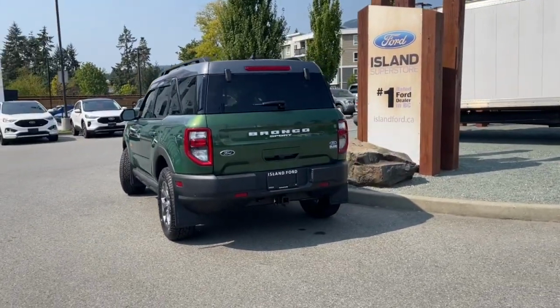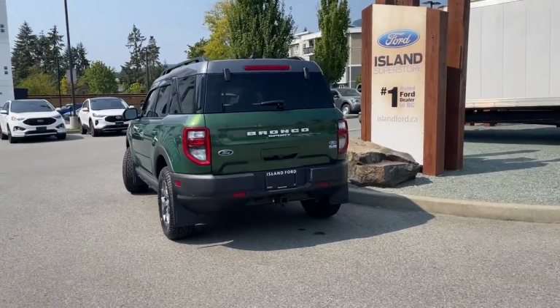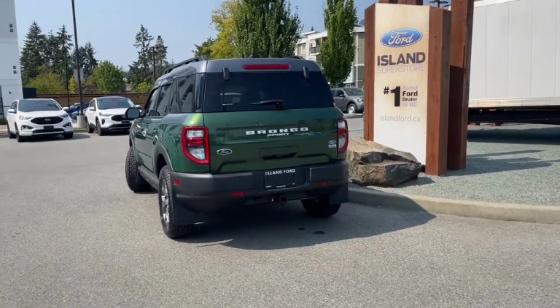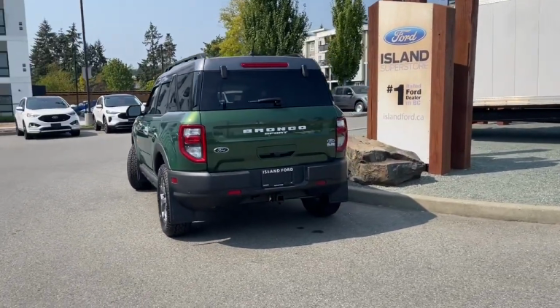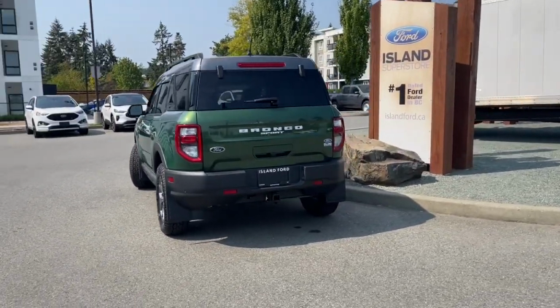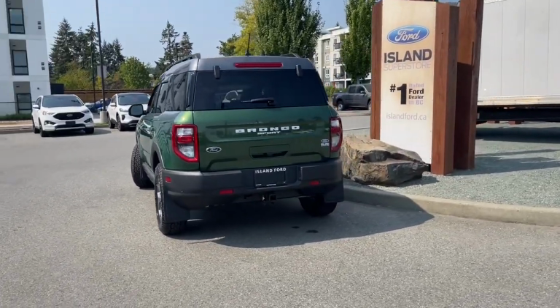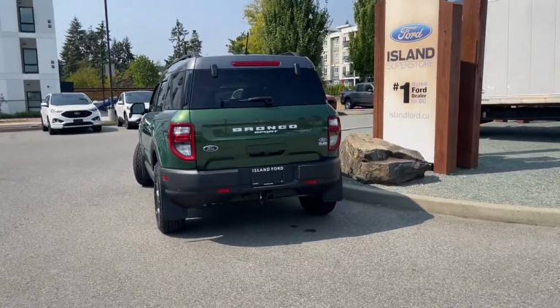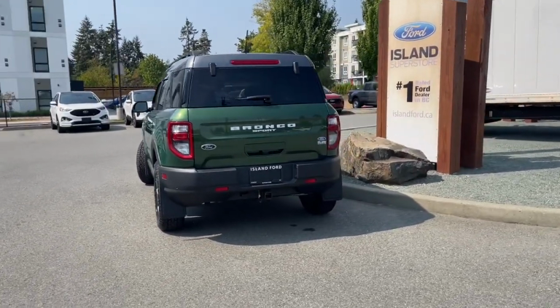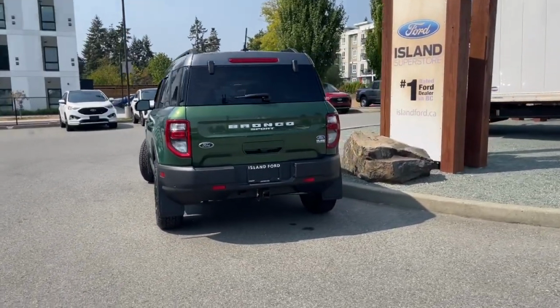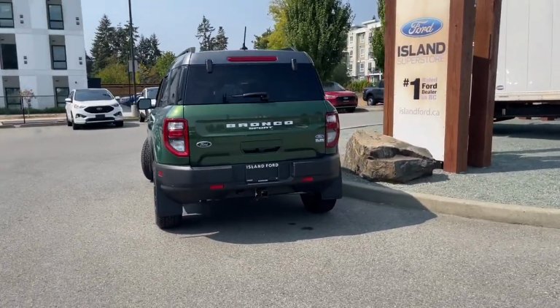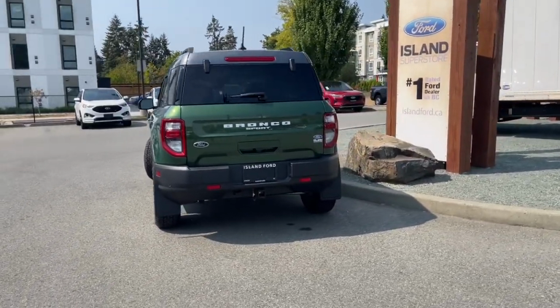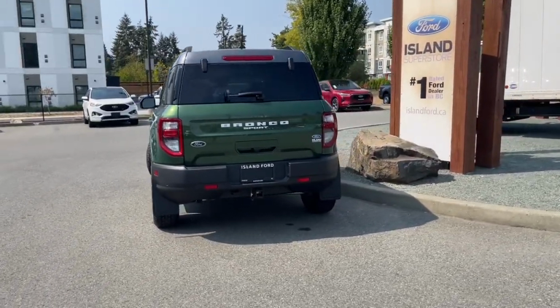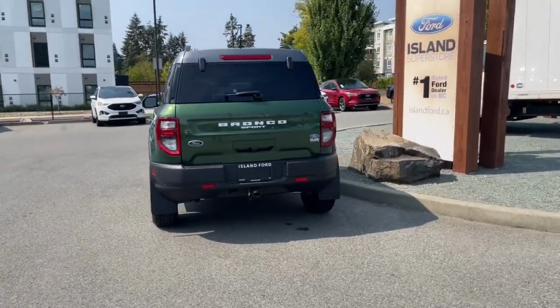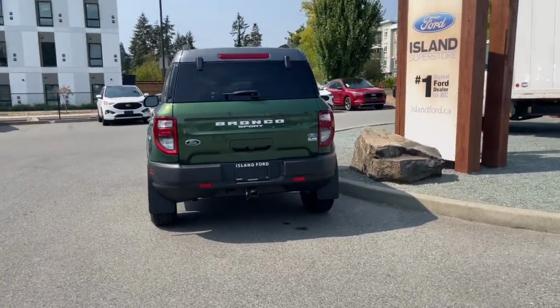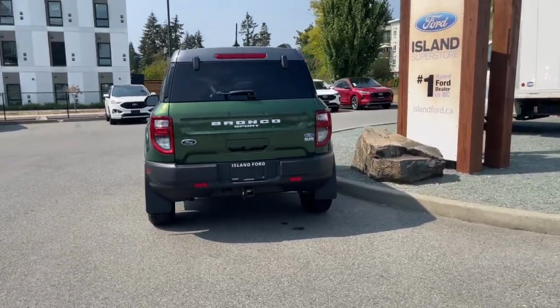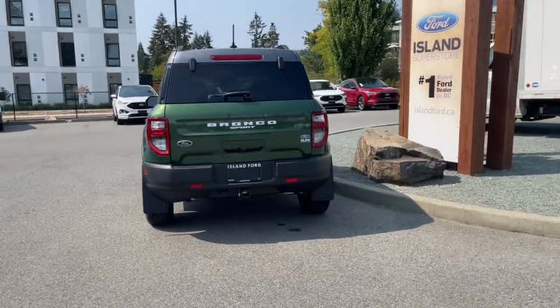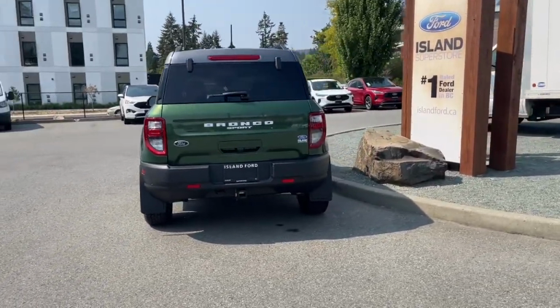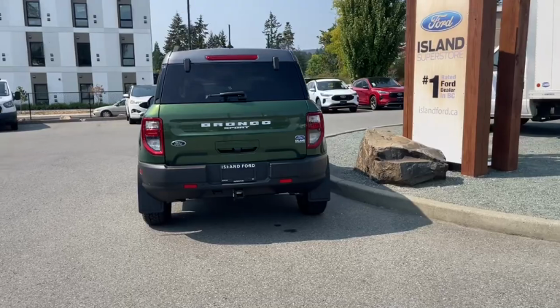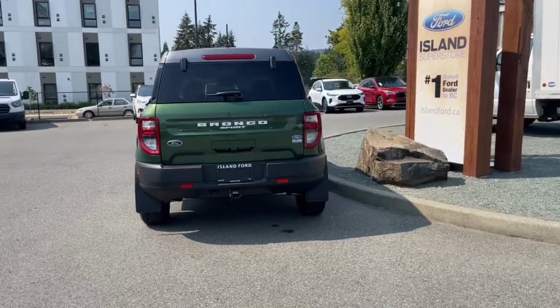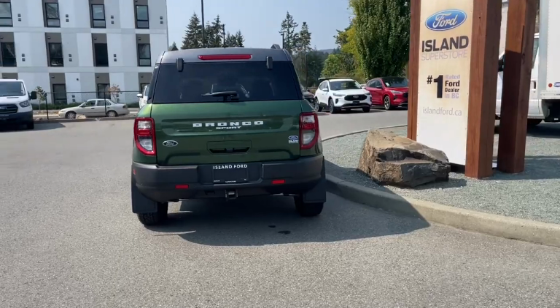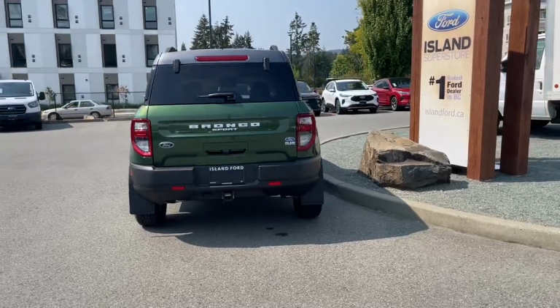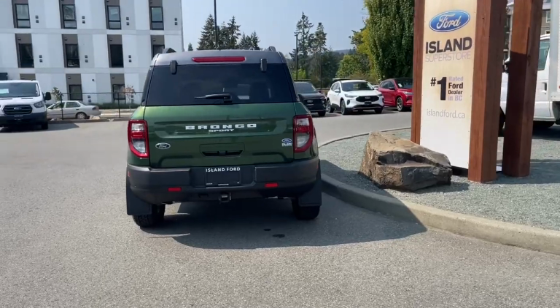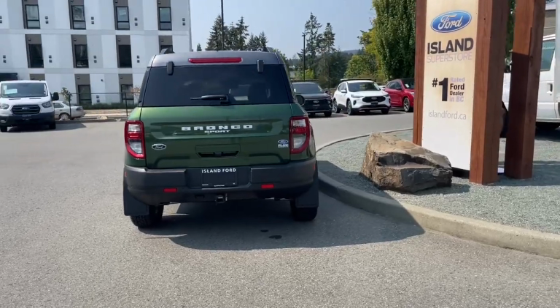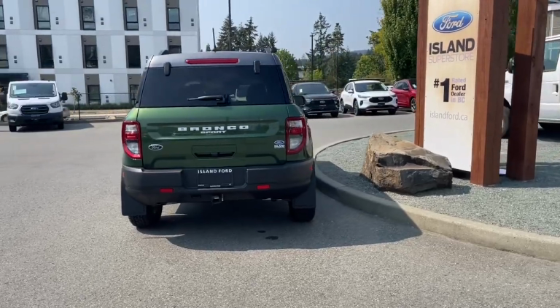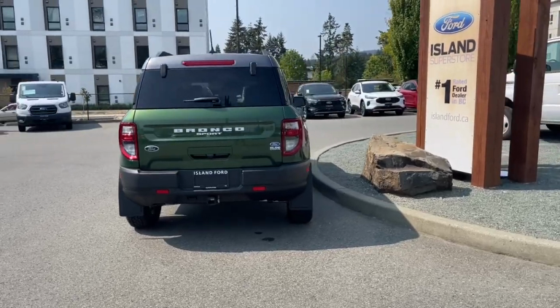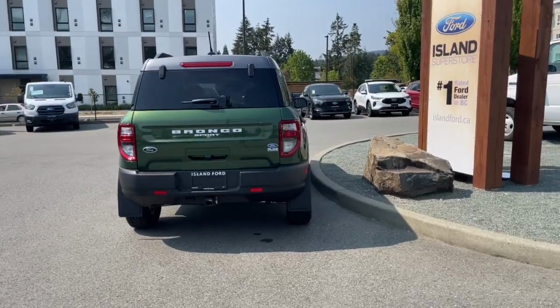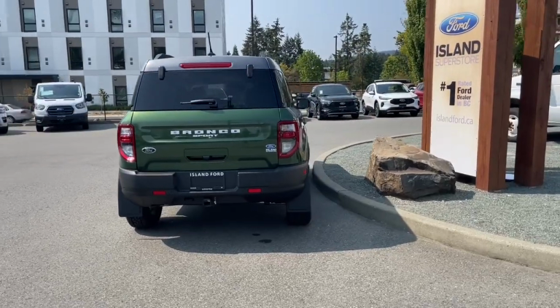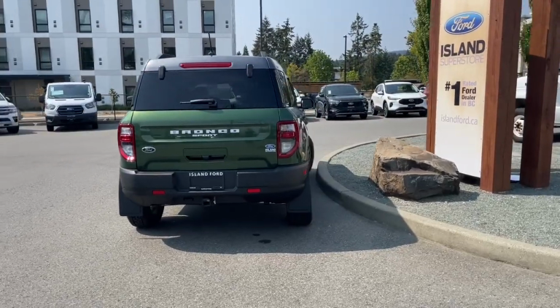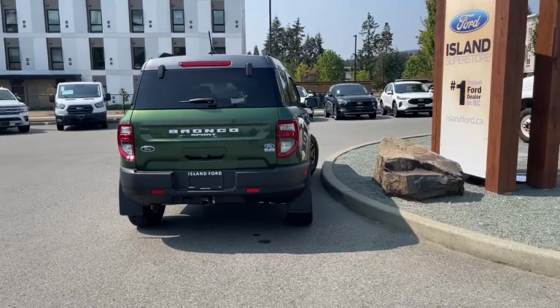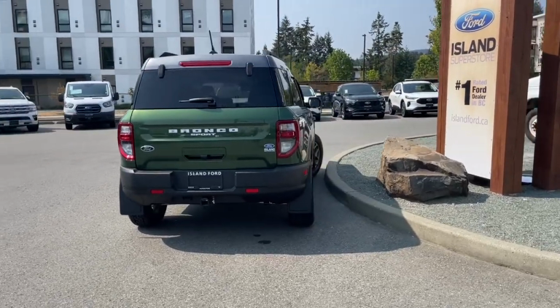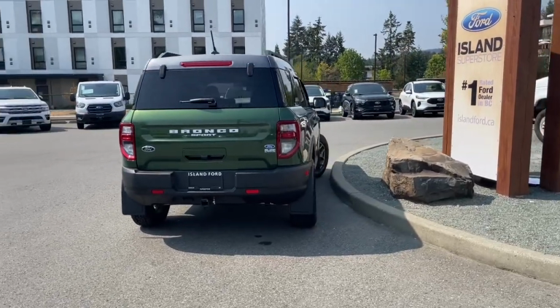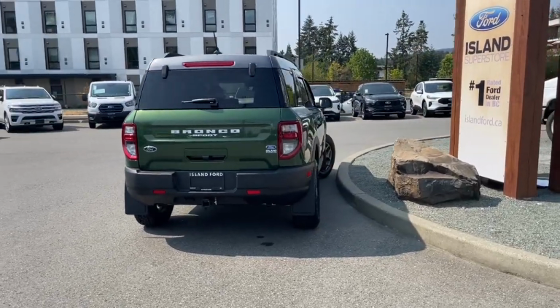It's really easy to take this vehicle out on a test drive. You can book that online at islandford.ca.